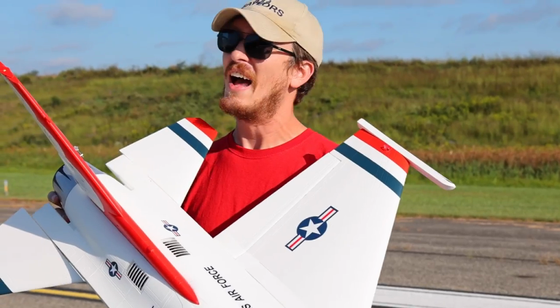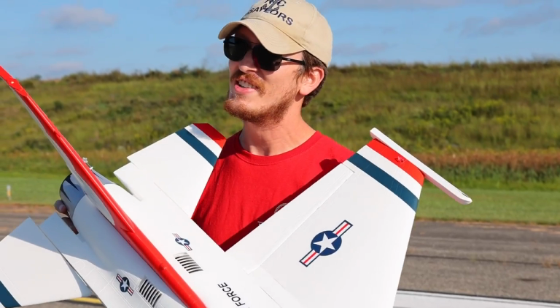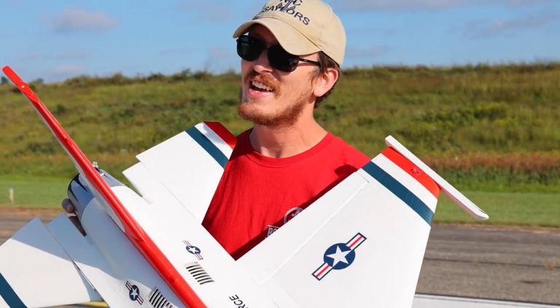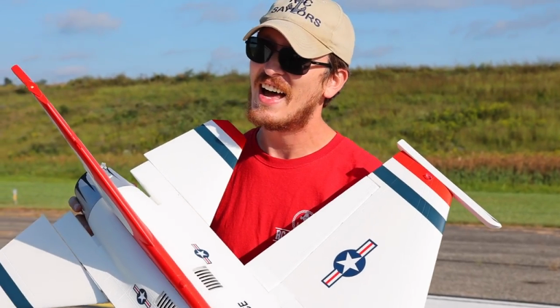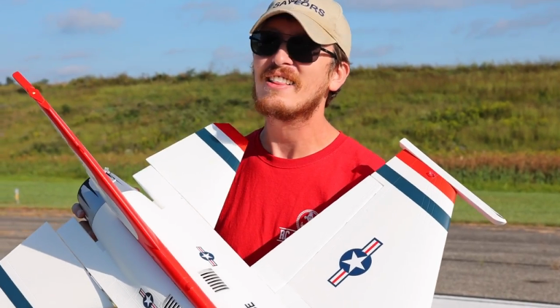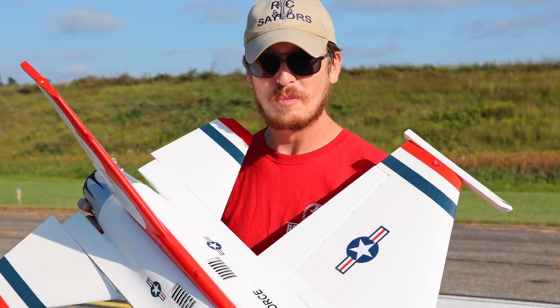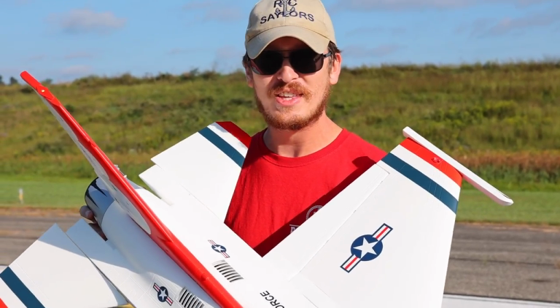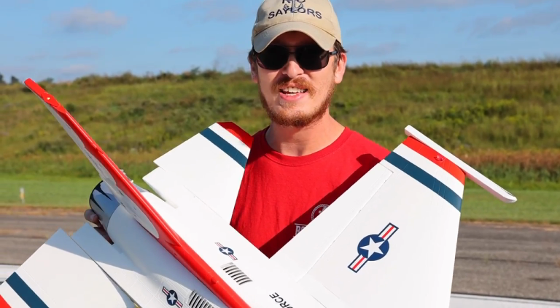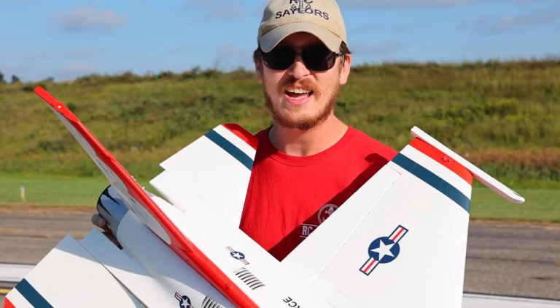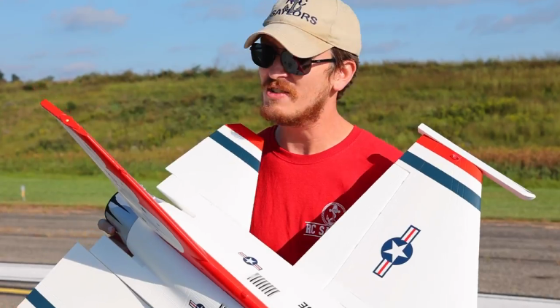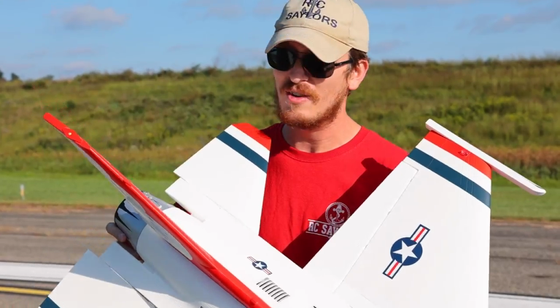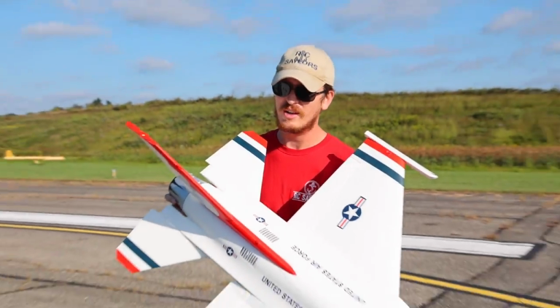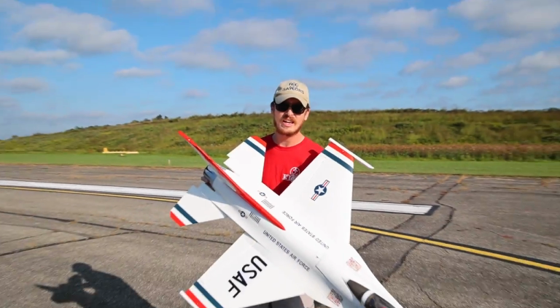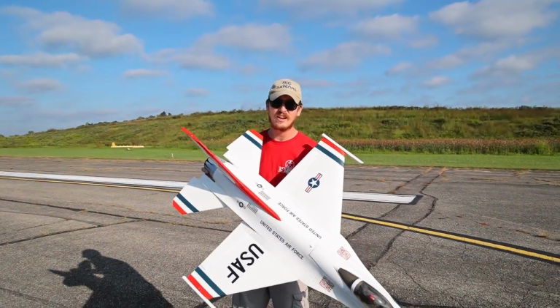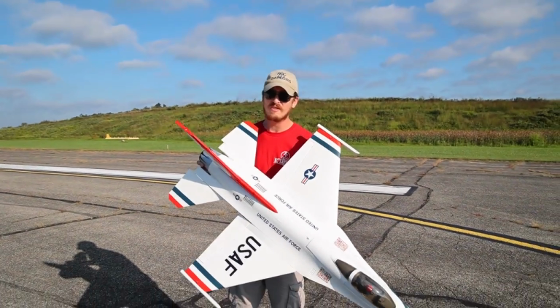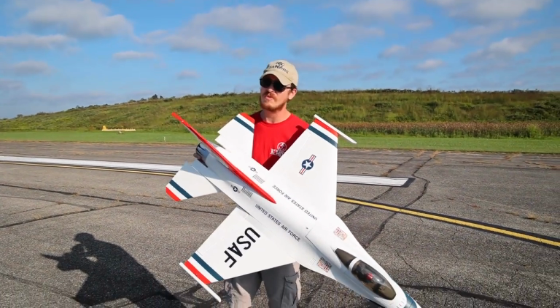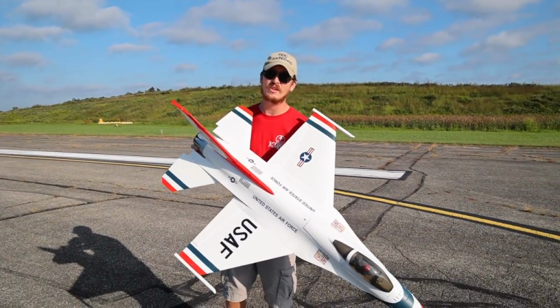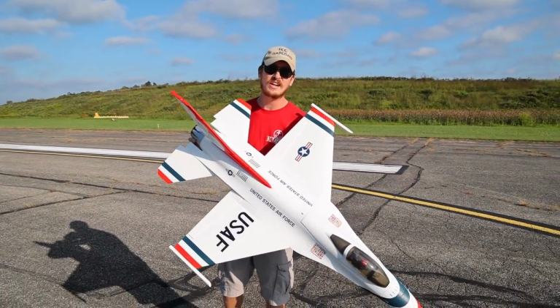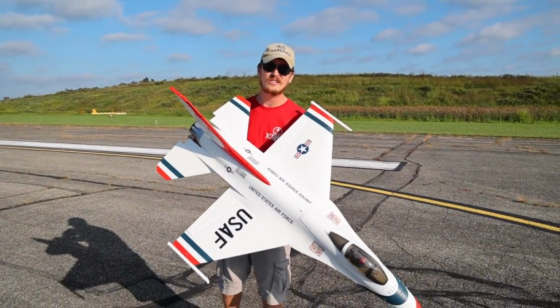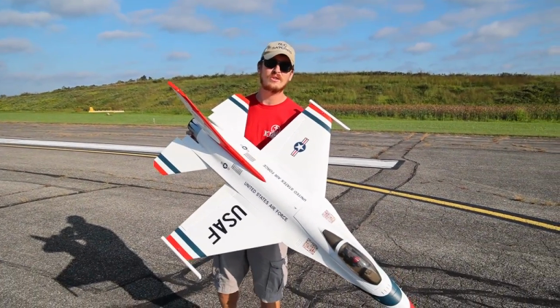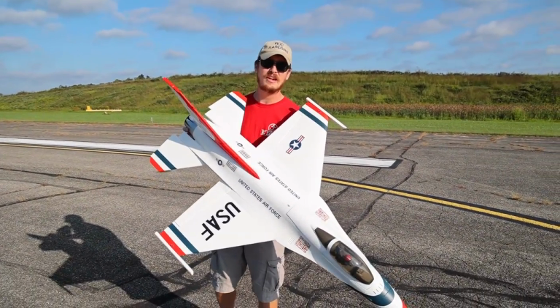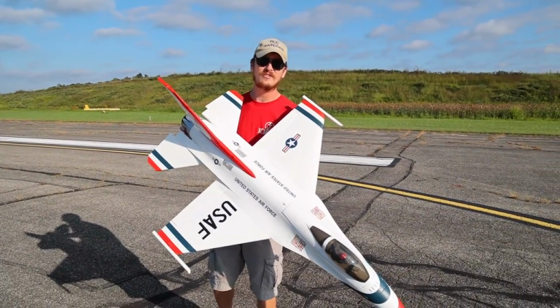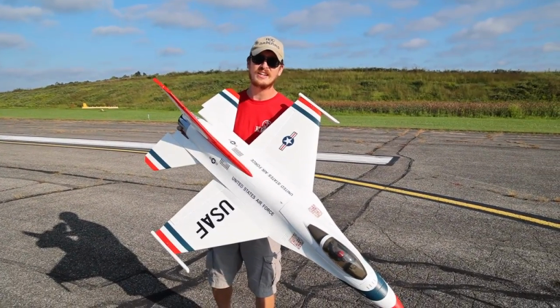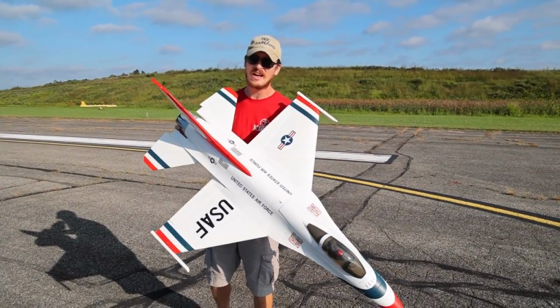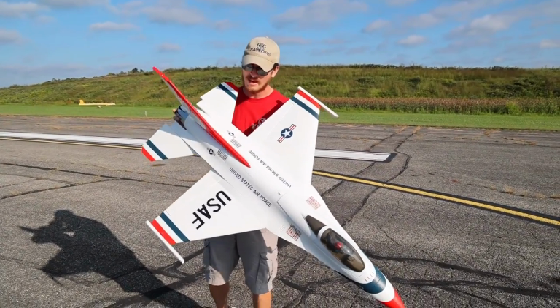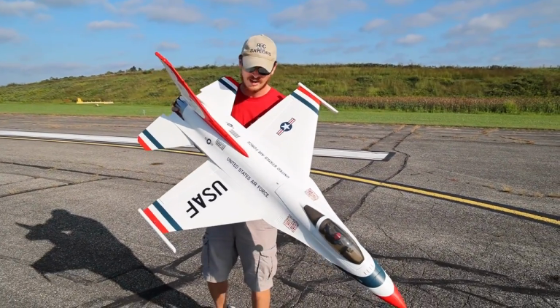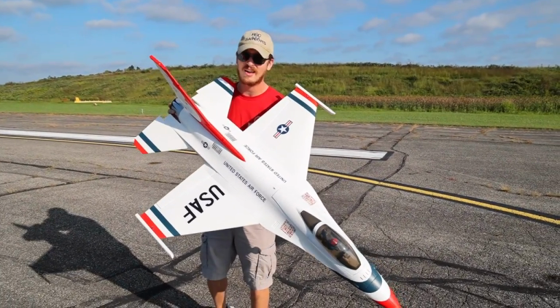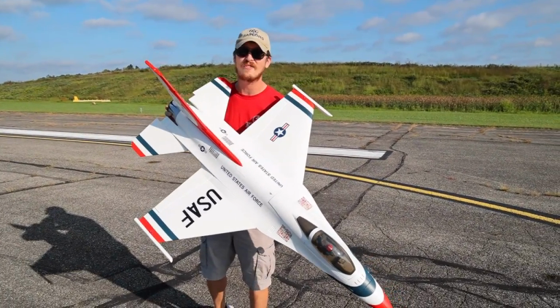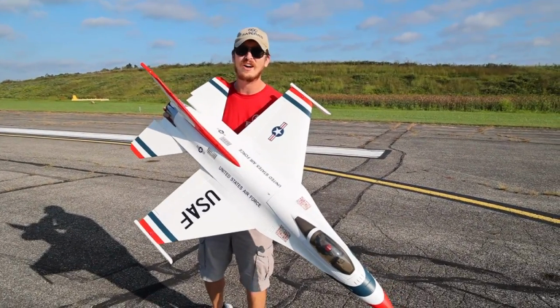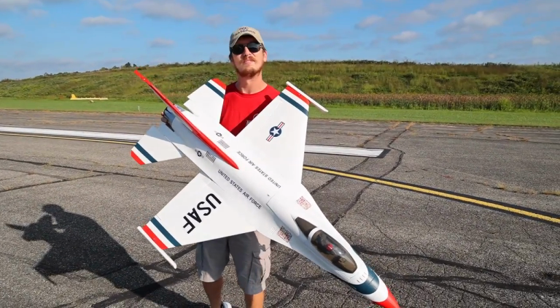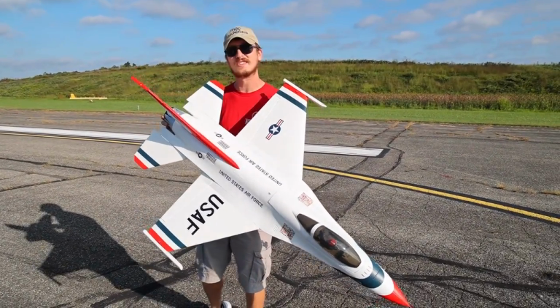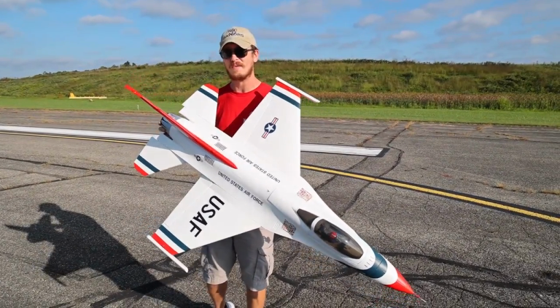Let's put this in the air and see if we can get another 30 seconds to a minute of flight time and a lot of fun. Let's go.